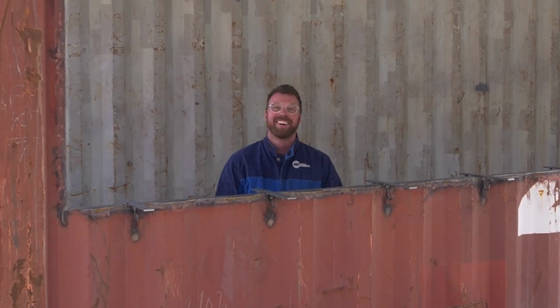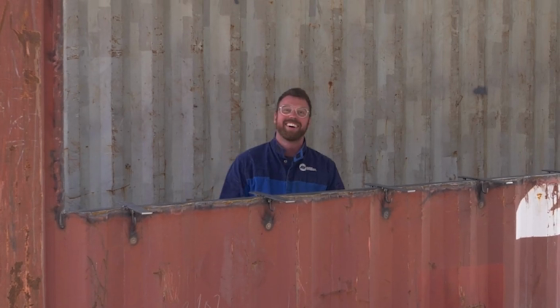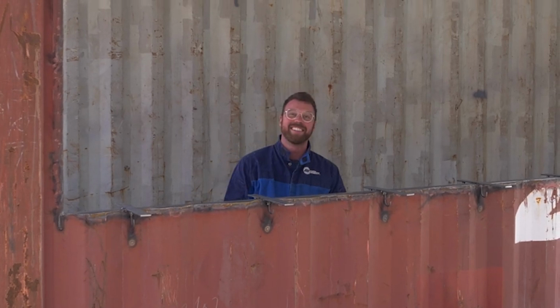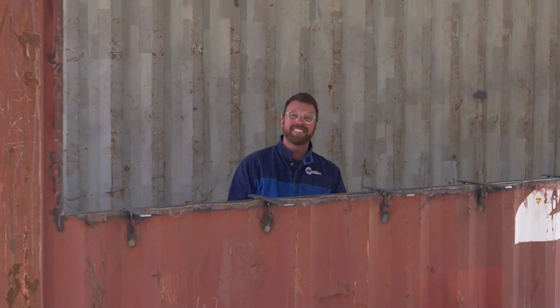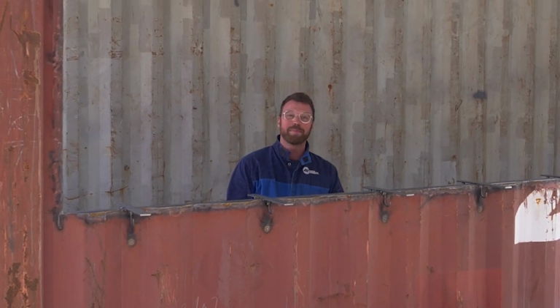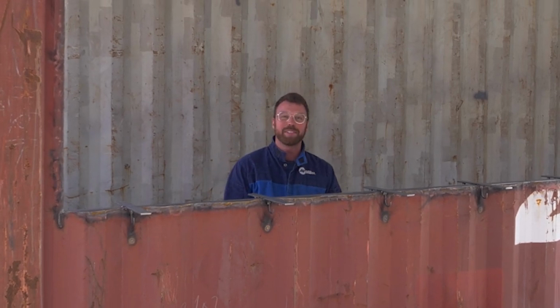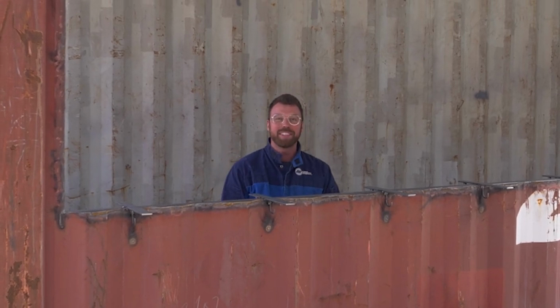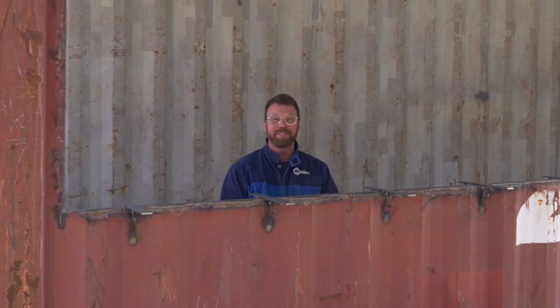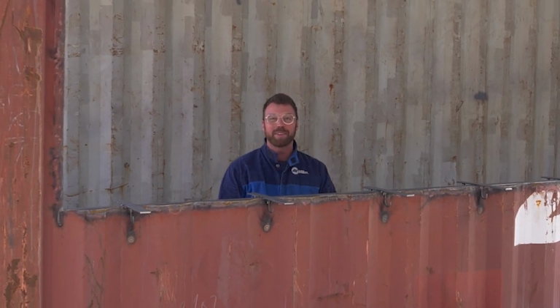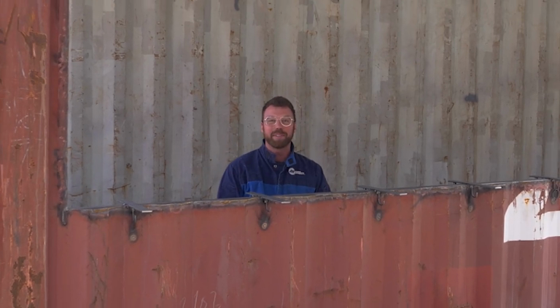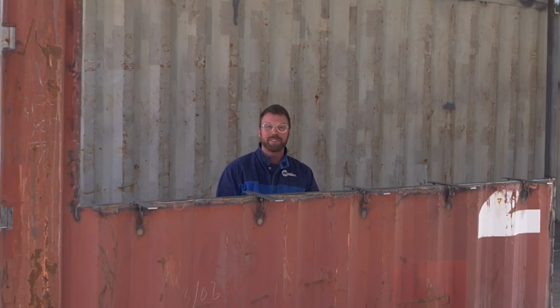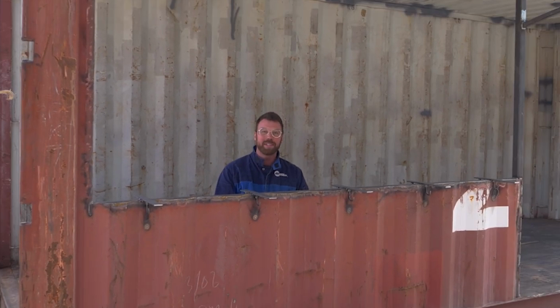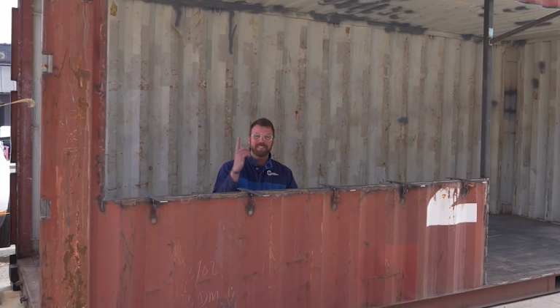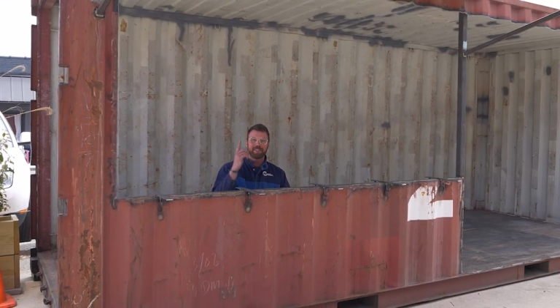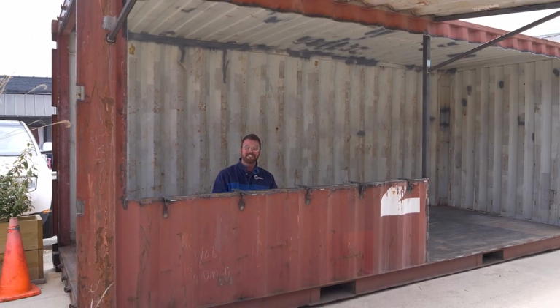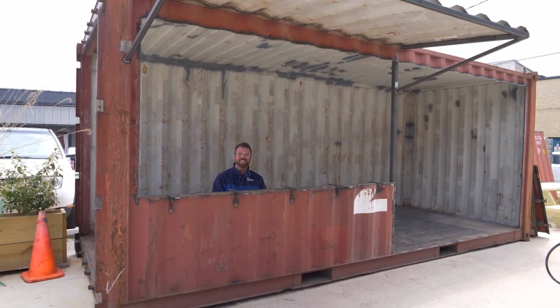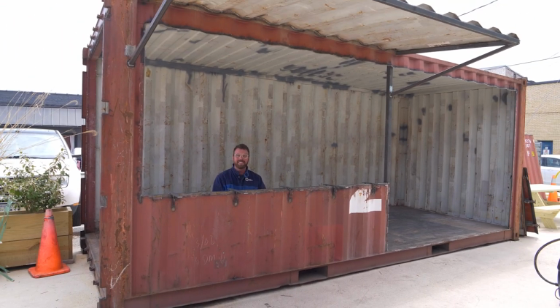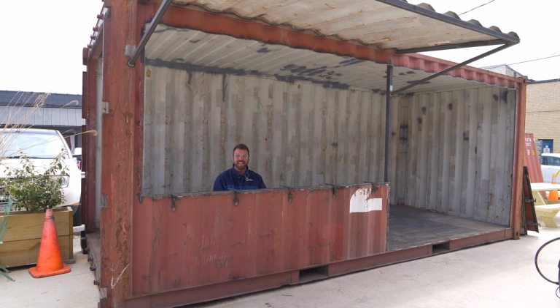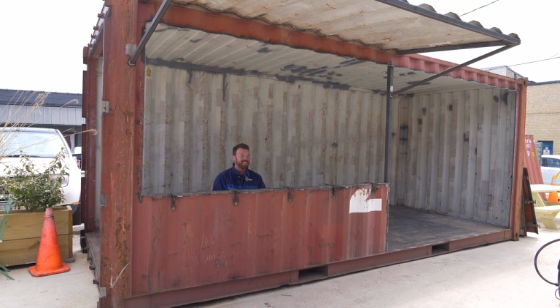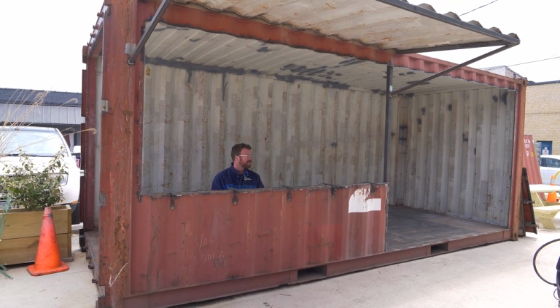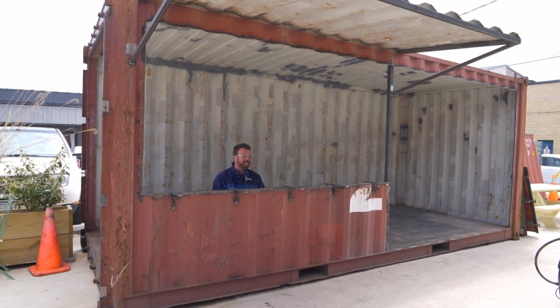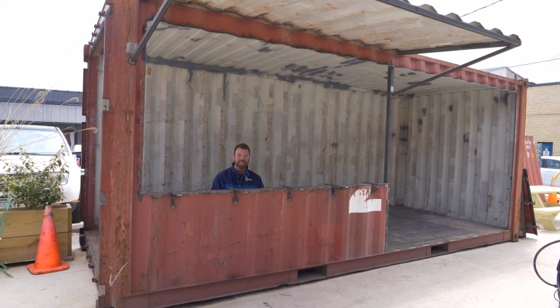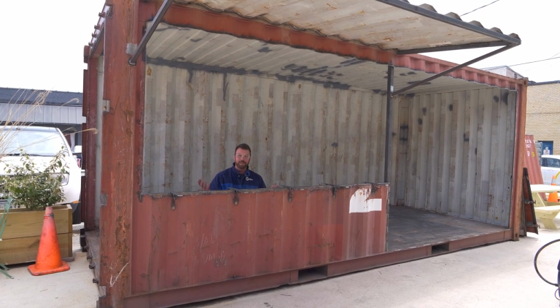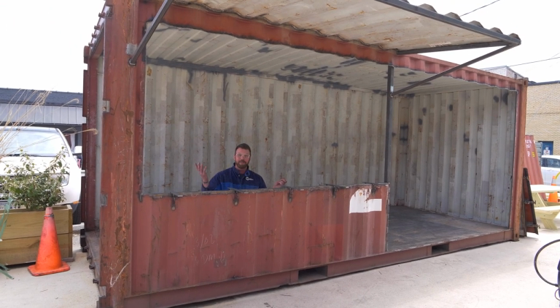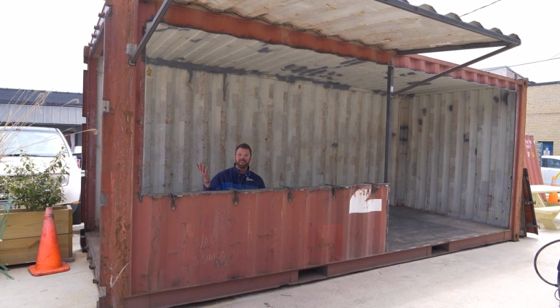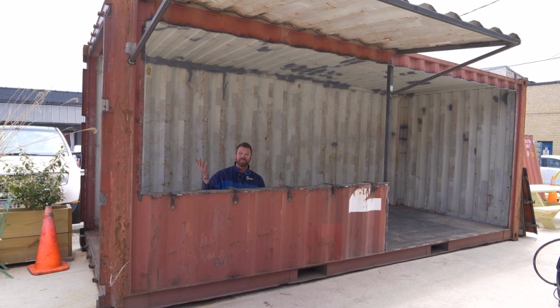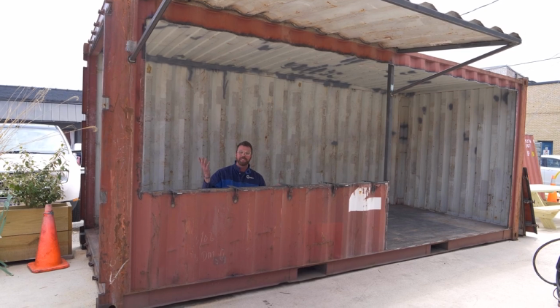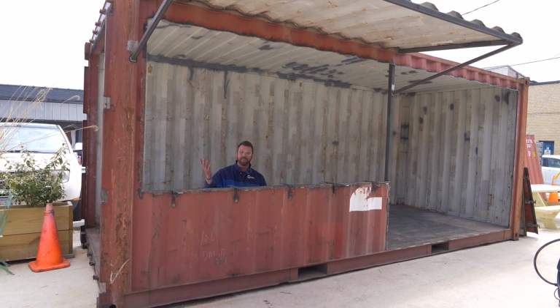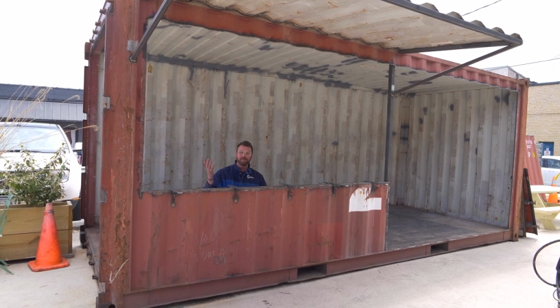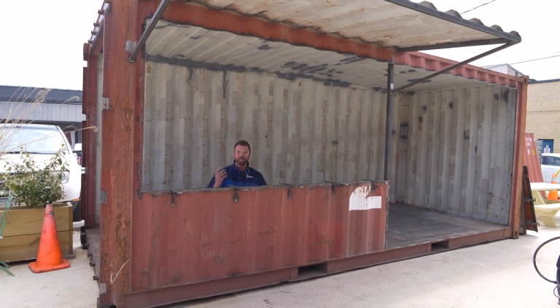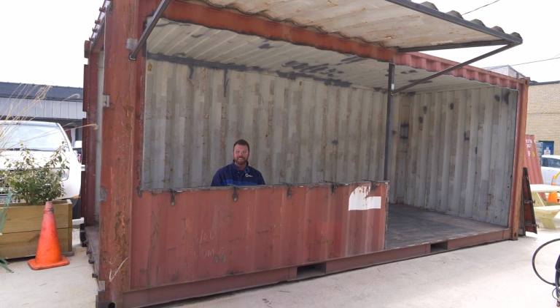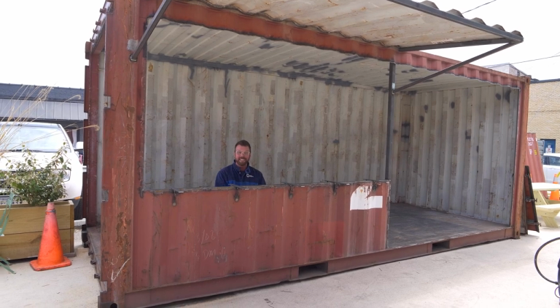On this episode of LiftArk Builds, we convert this container into an outdoor bar for a local brewery.